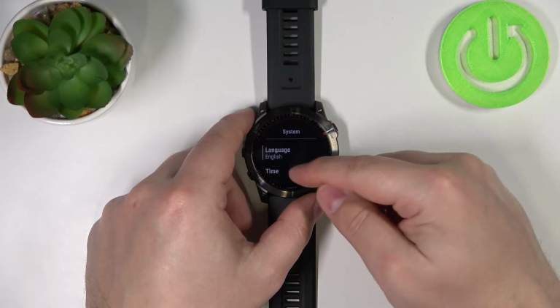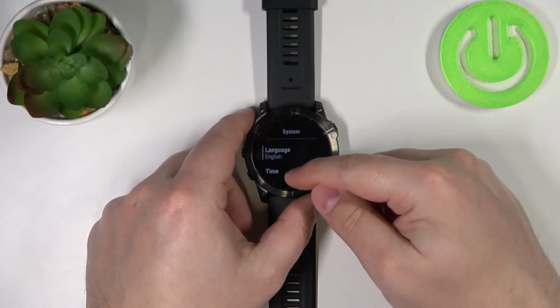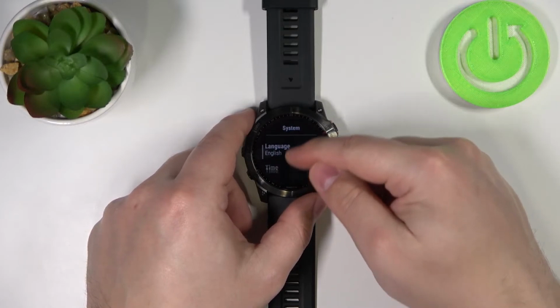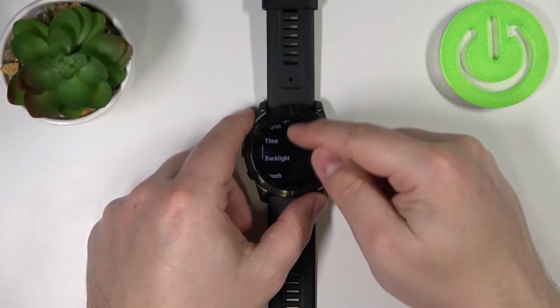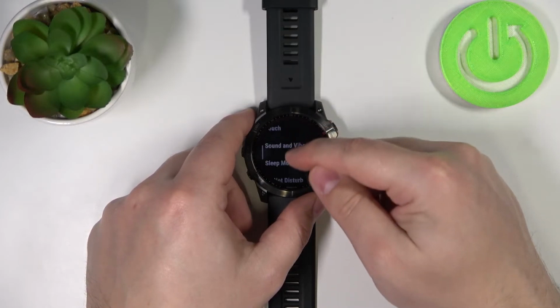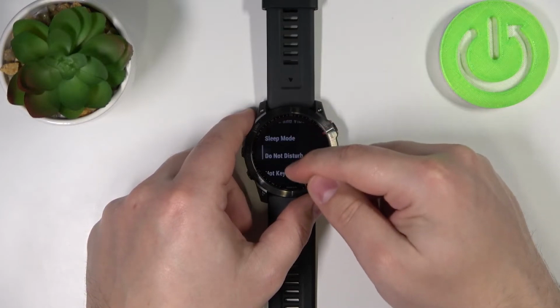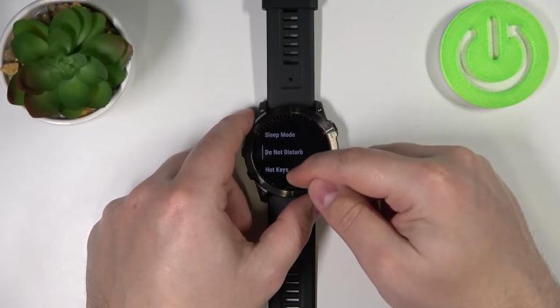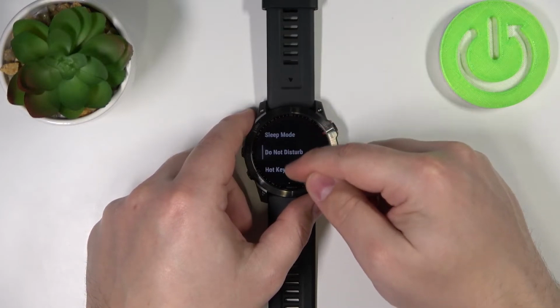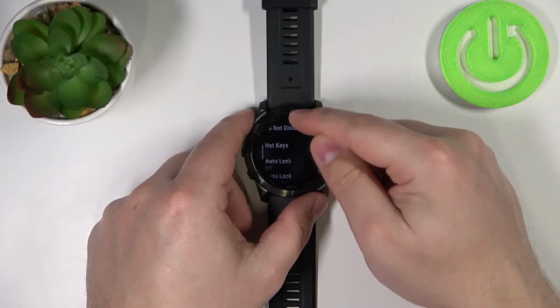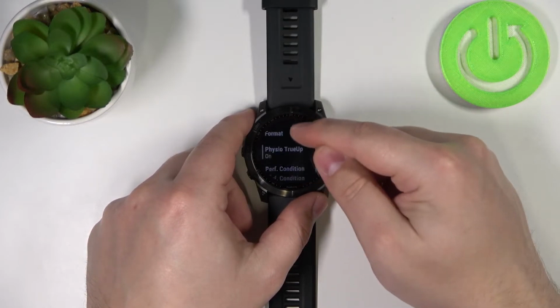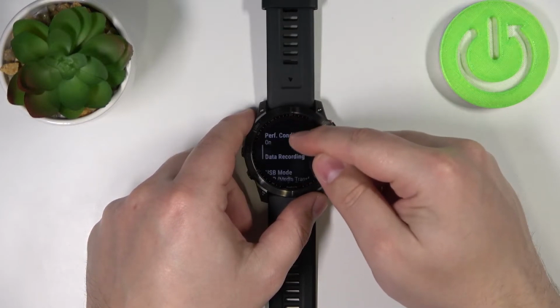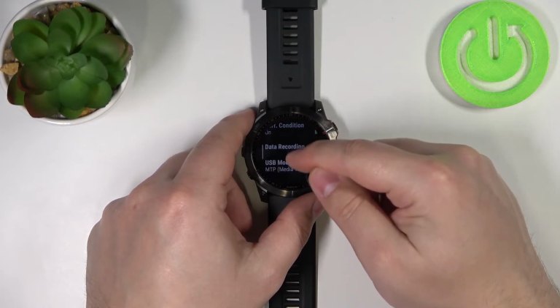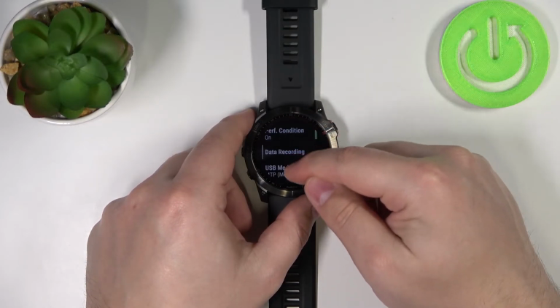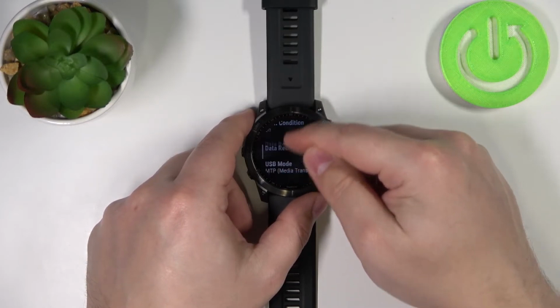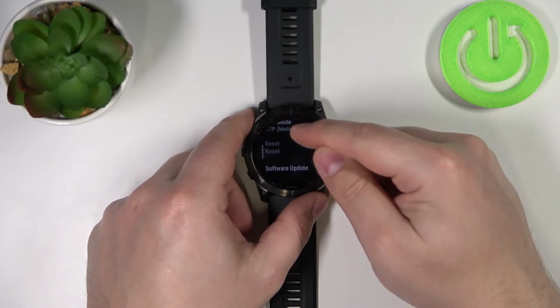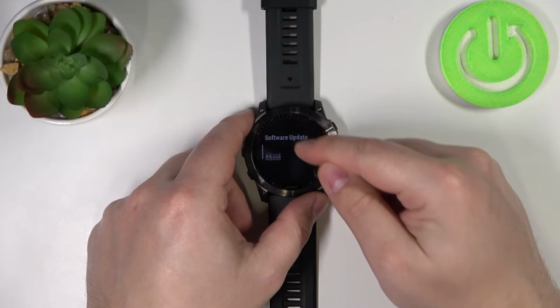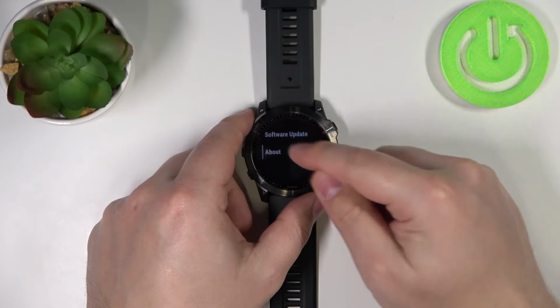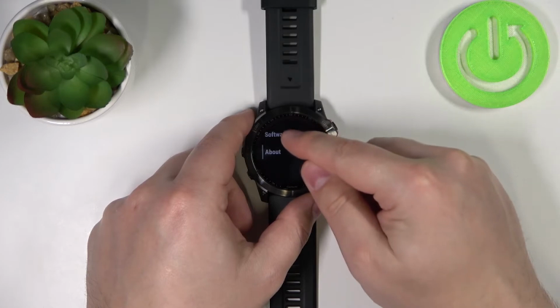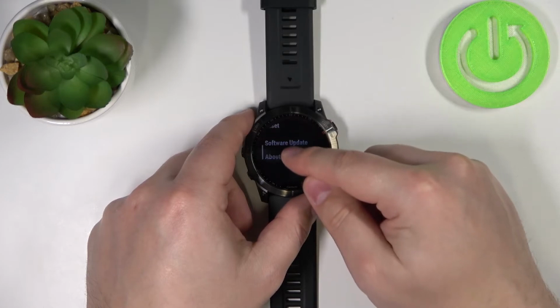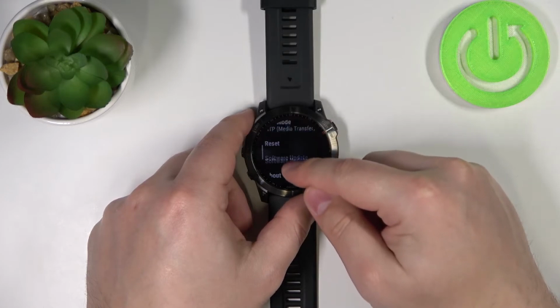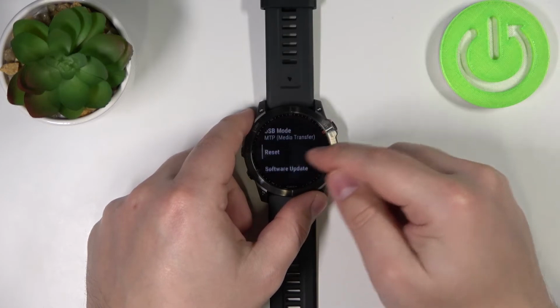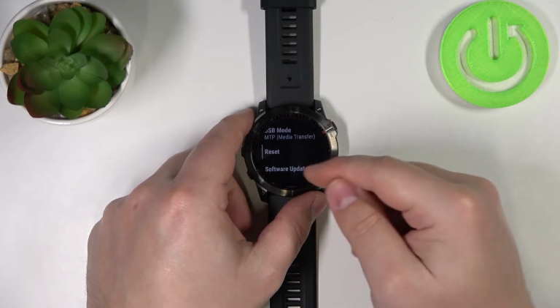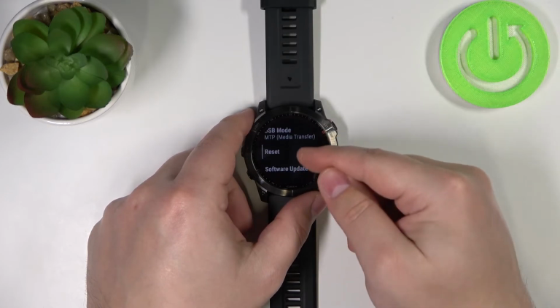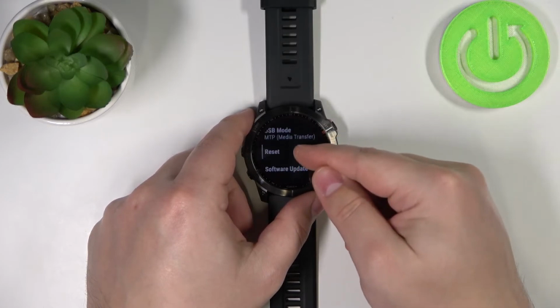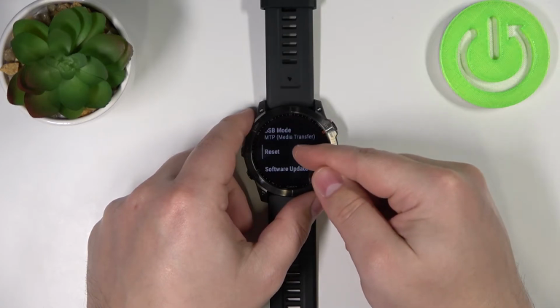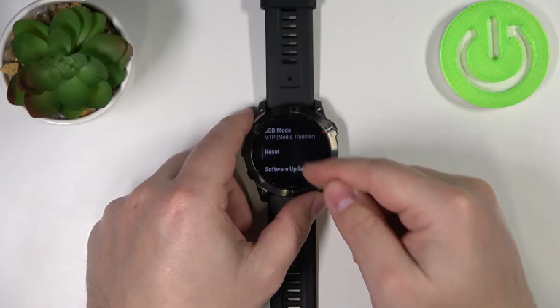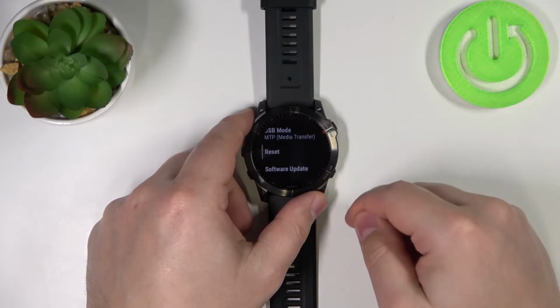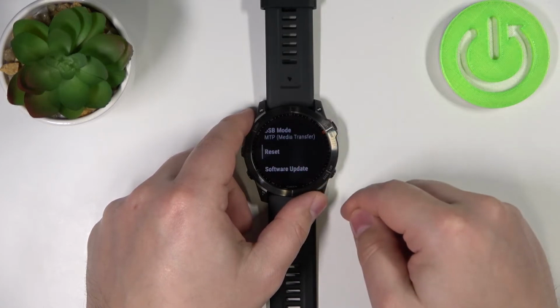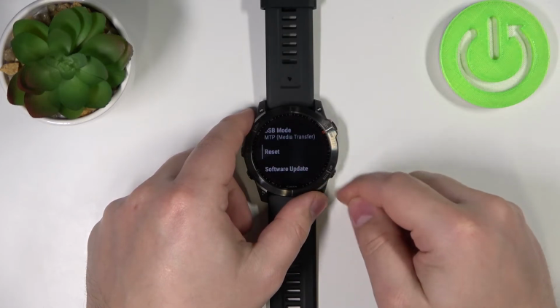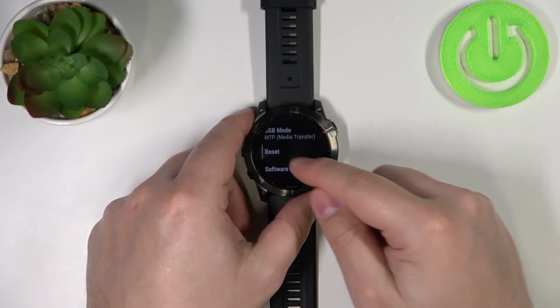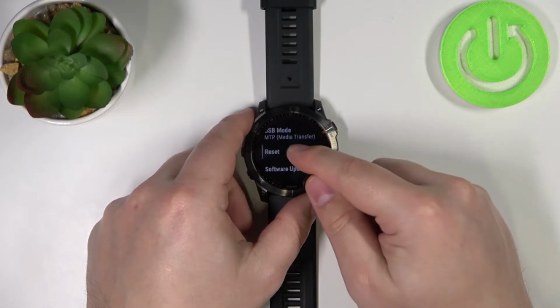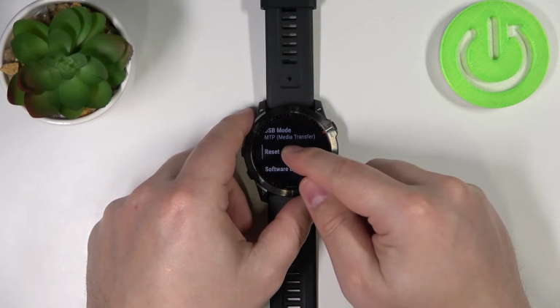Here scroll down, find the option Reset and tap on it.